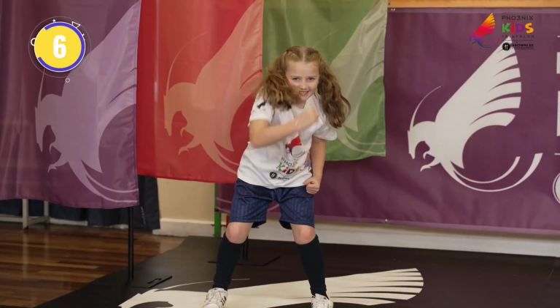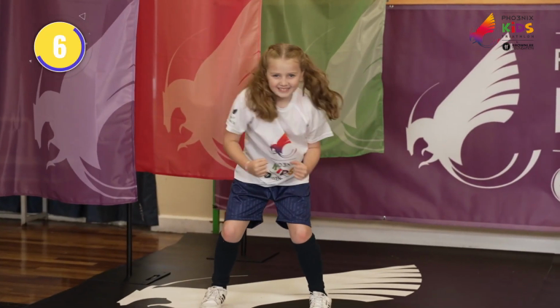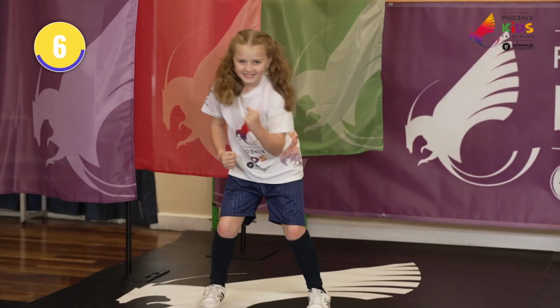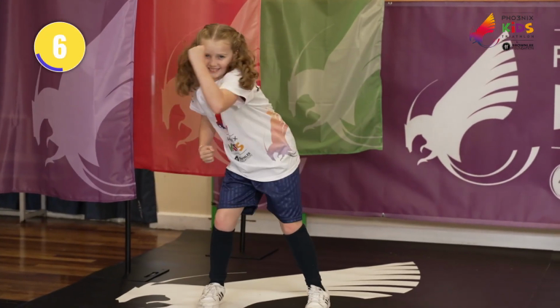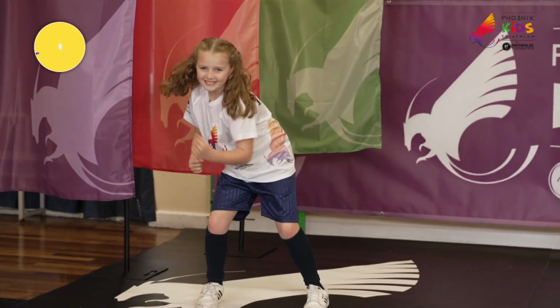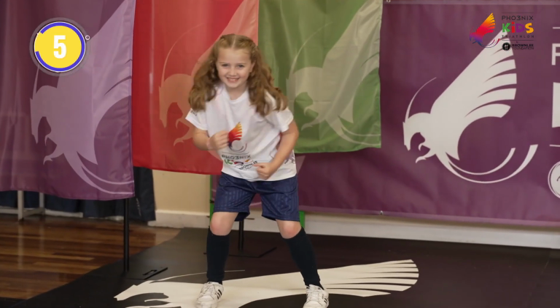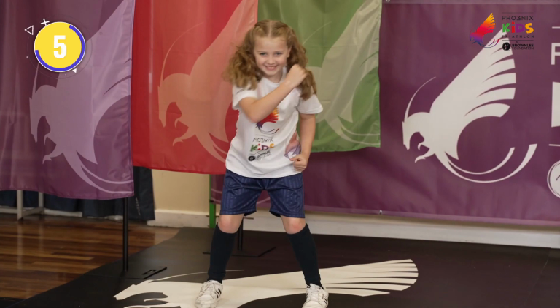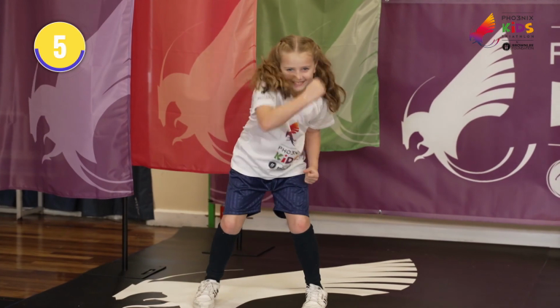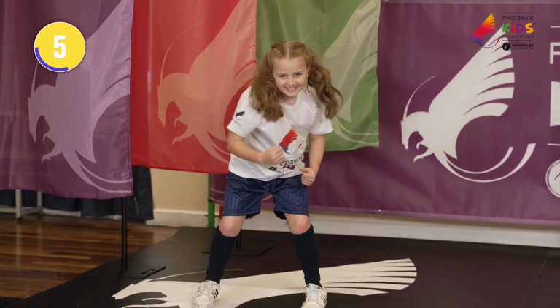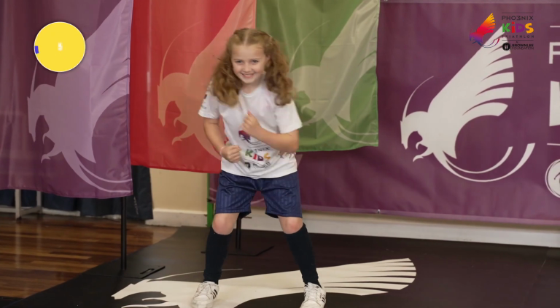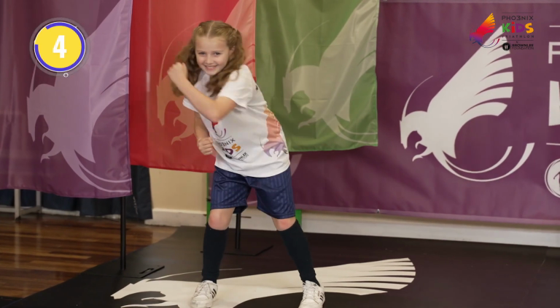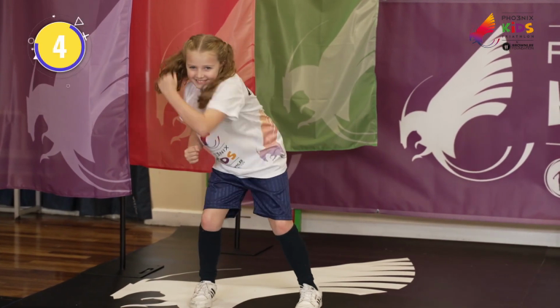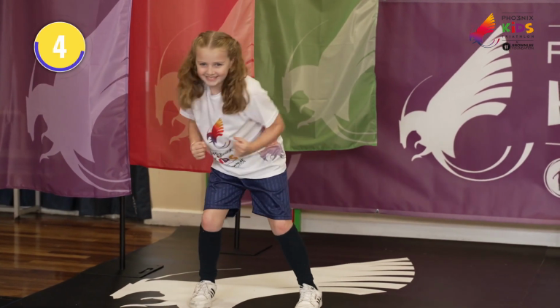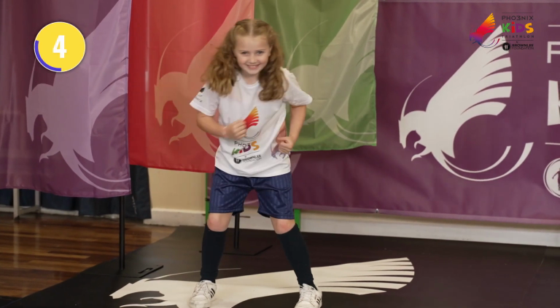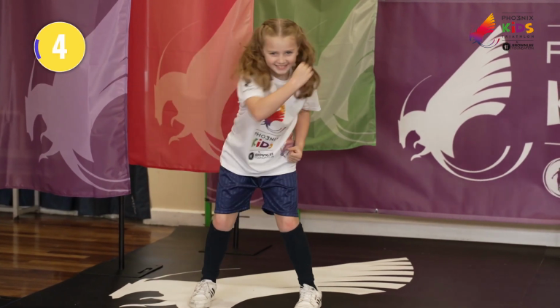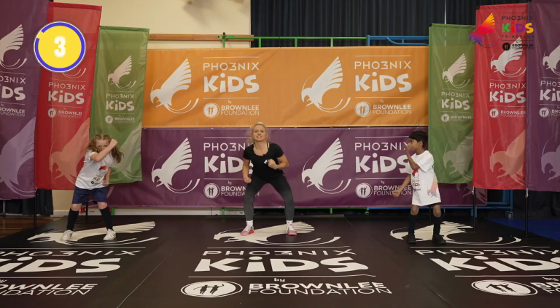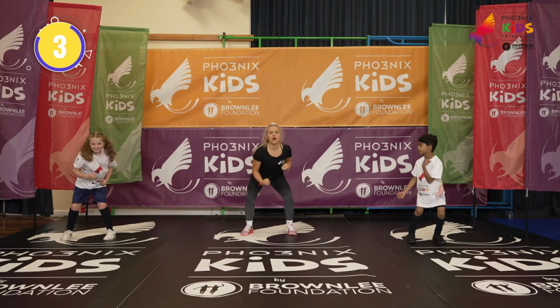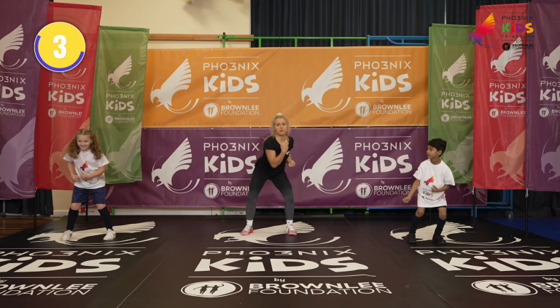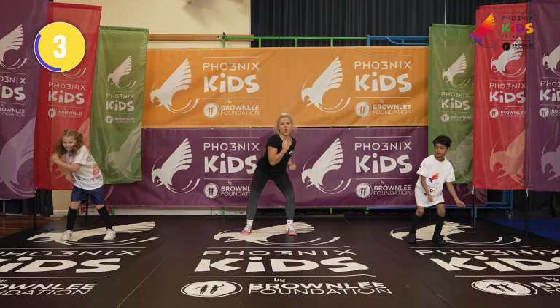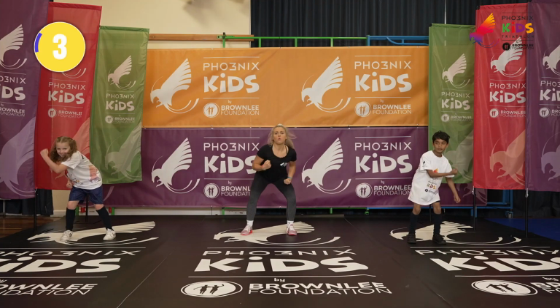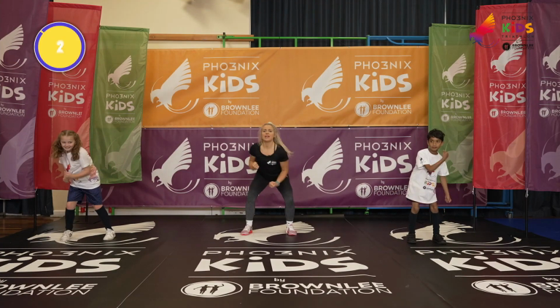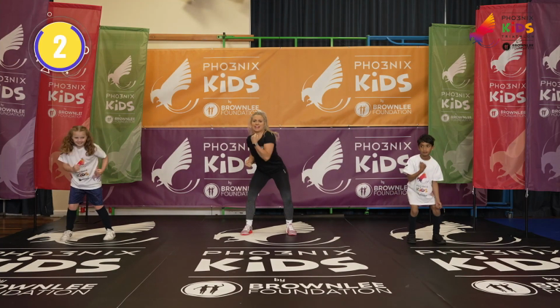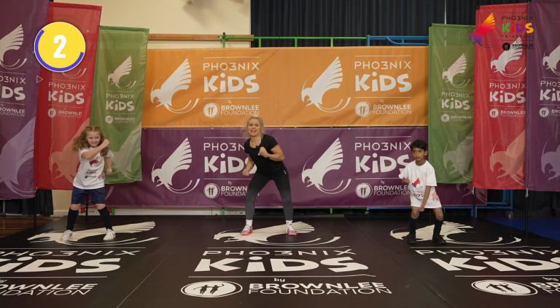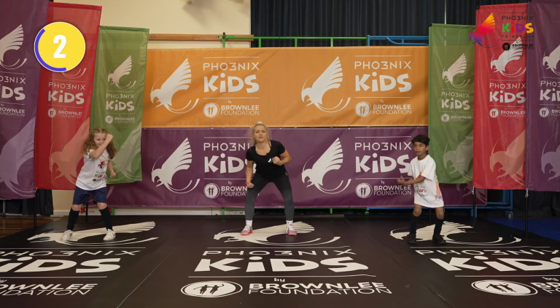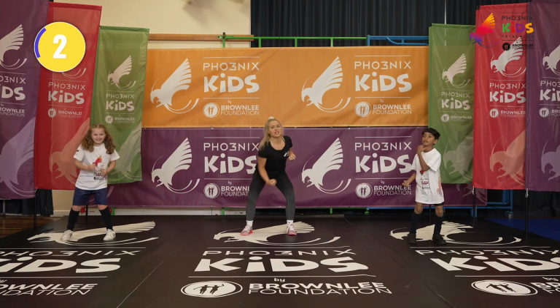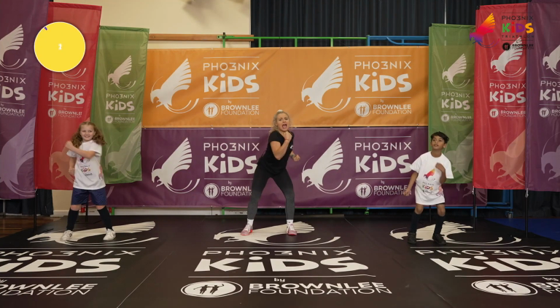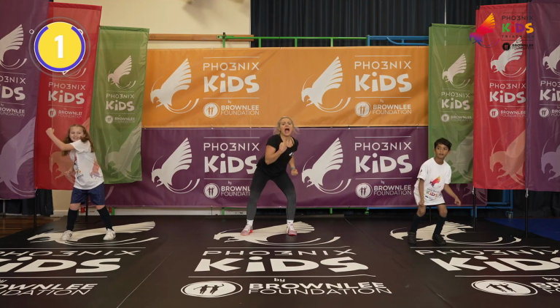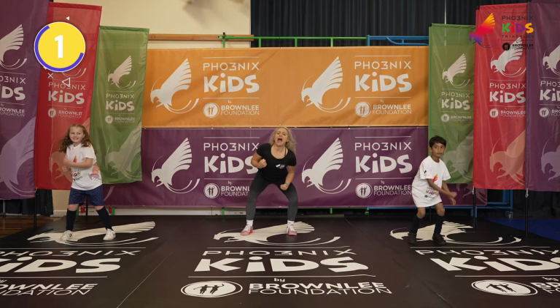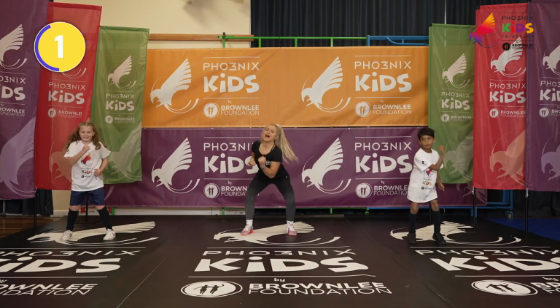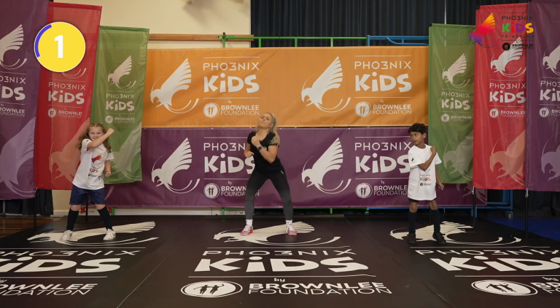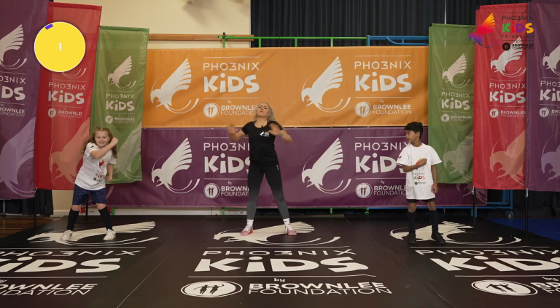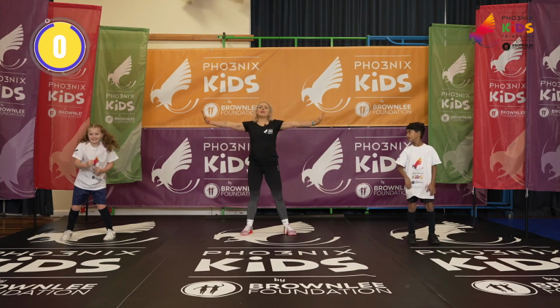Keep it going. Five more seconds, Scarlett. Chest up. Weight in heels and breathe.